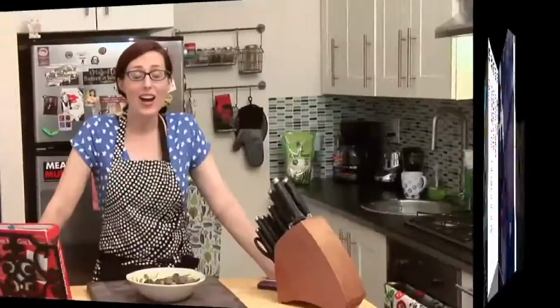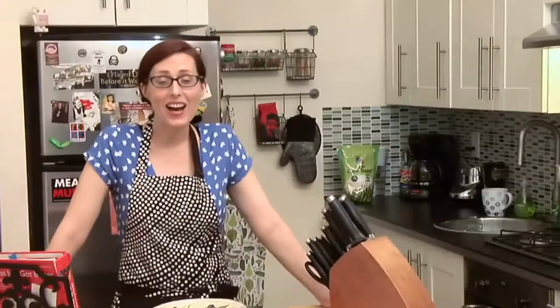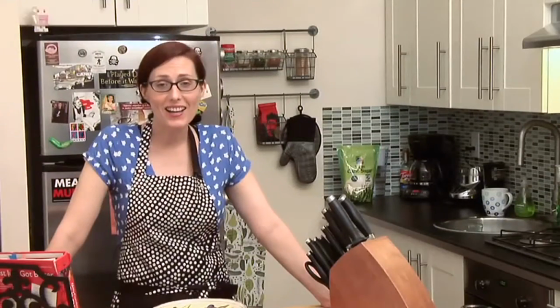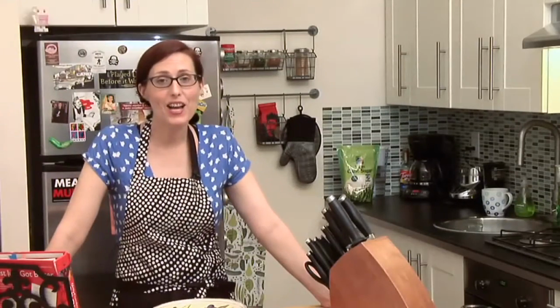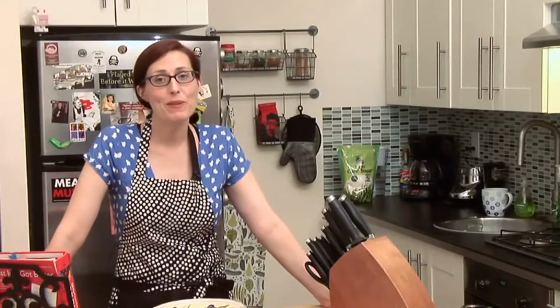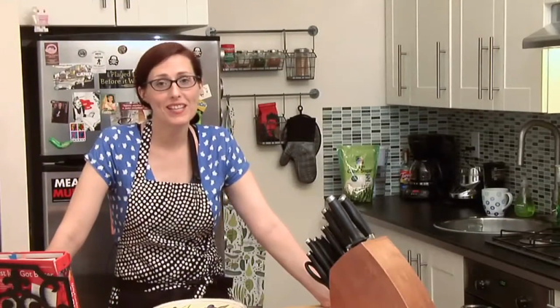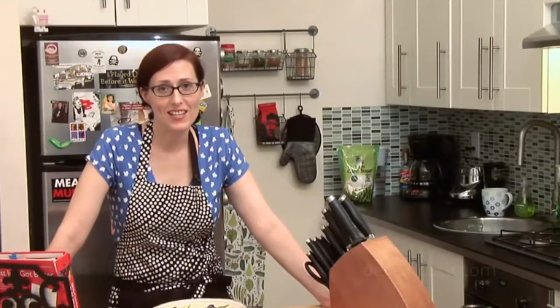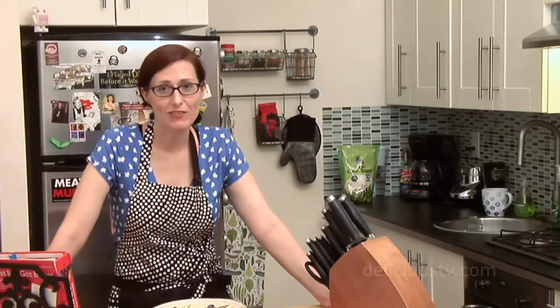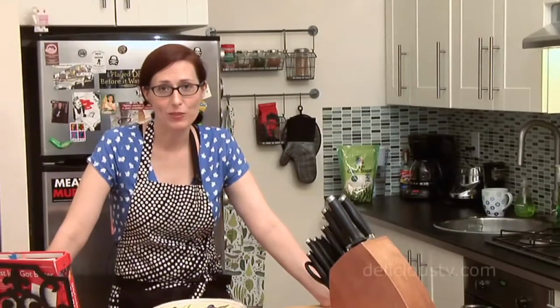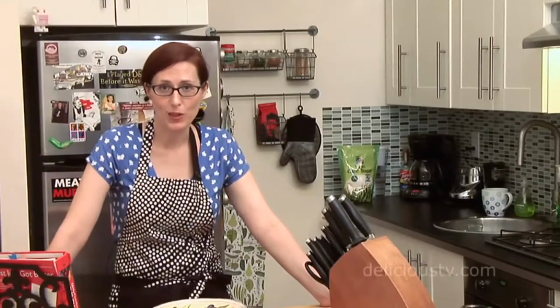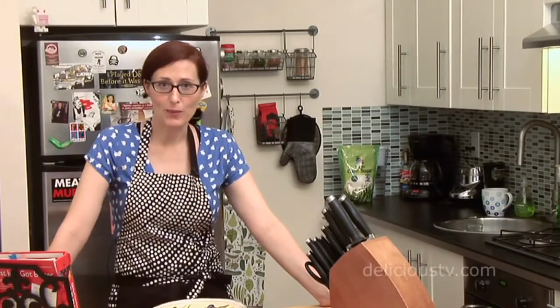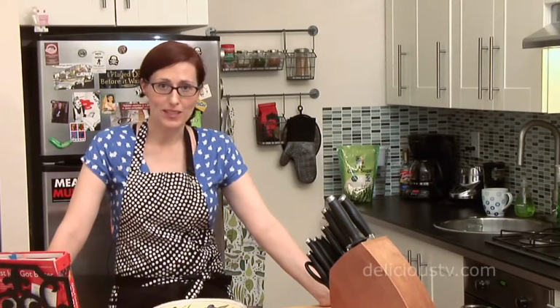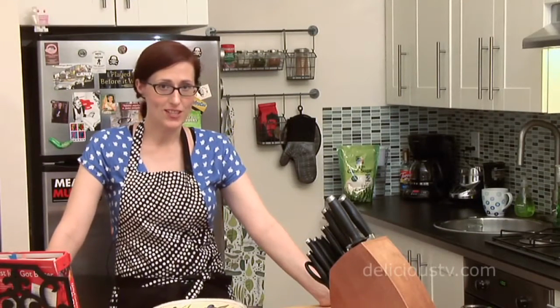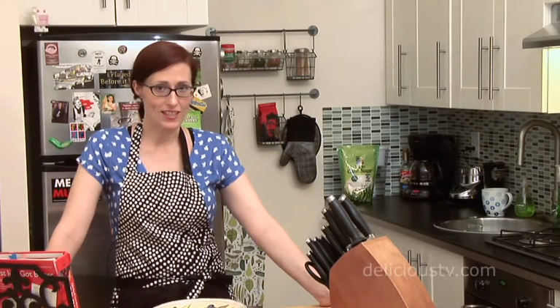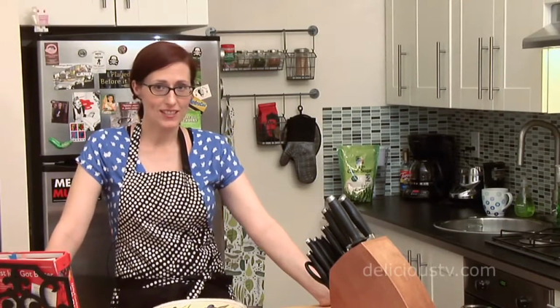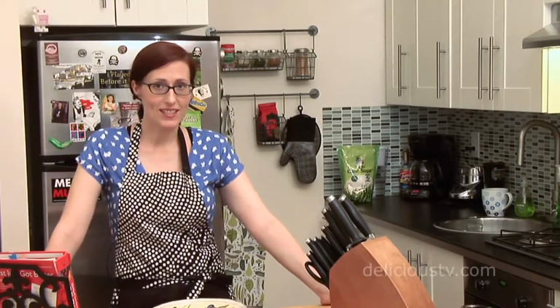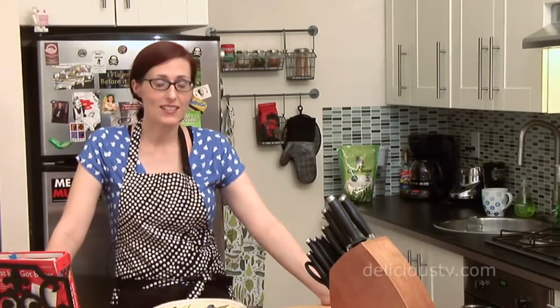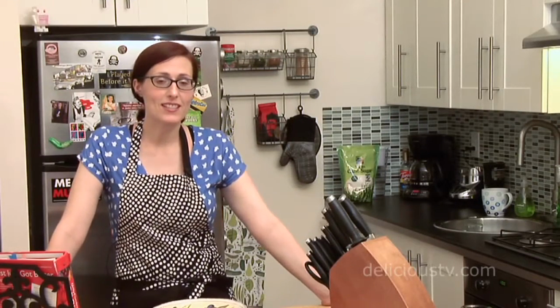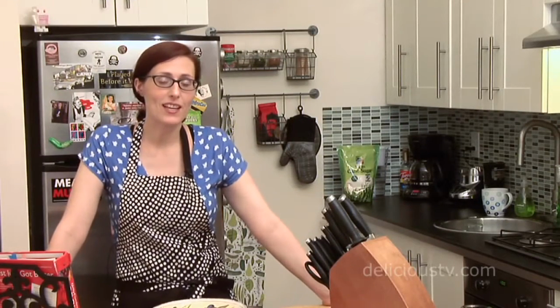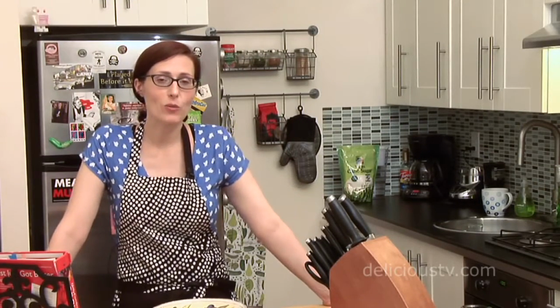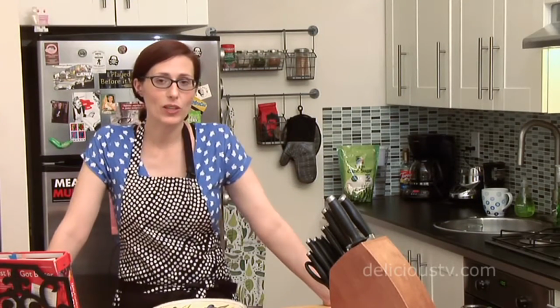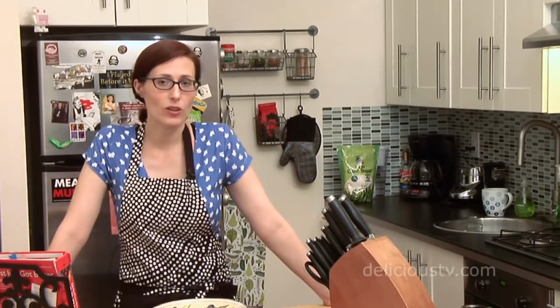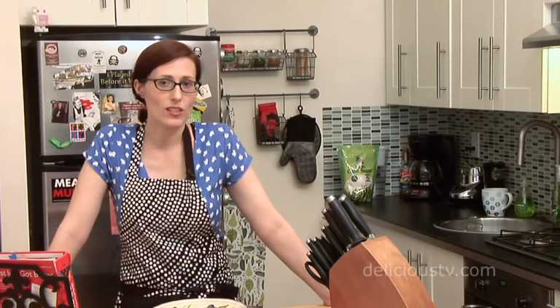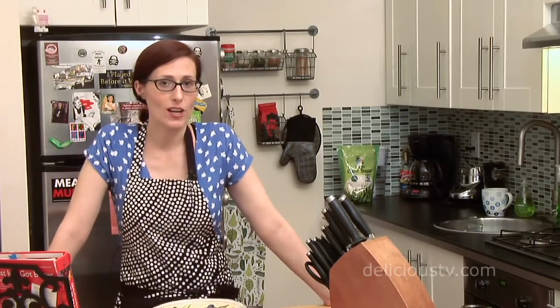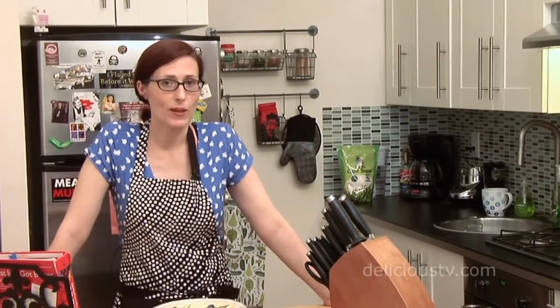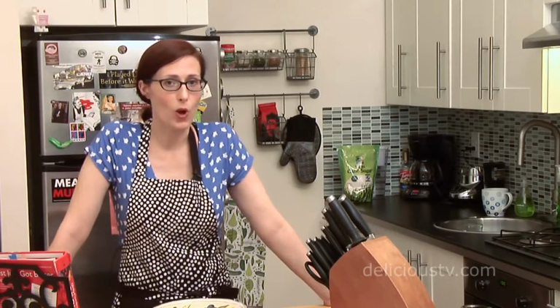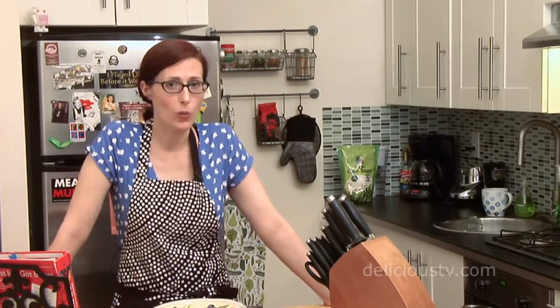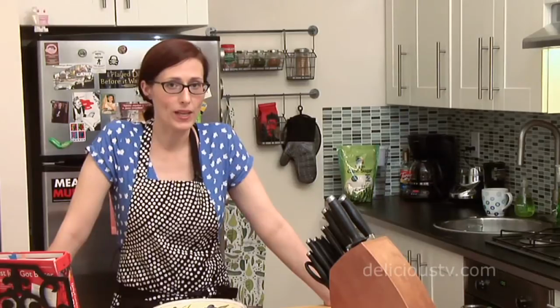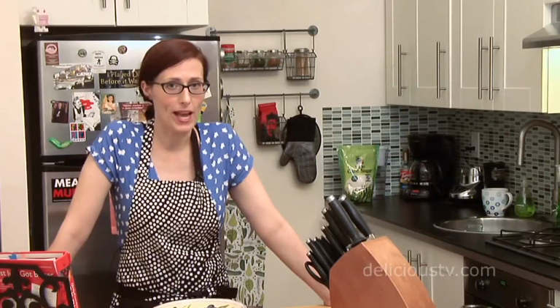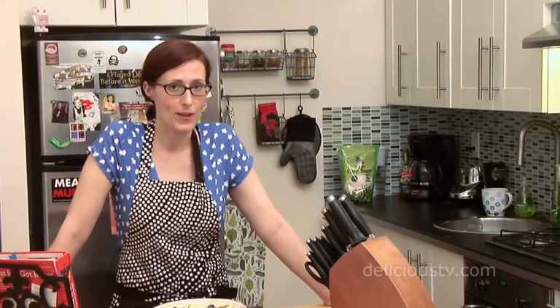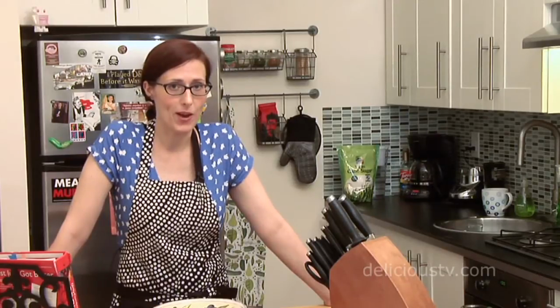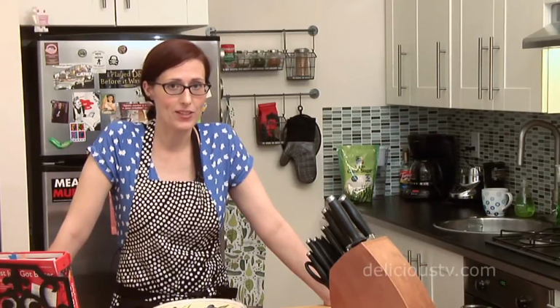Hi, I'm Annie Shannon from the blog Meet the Shannons, and today we are going to talk about homemade happy hours.